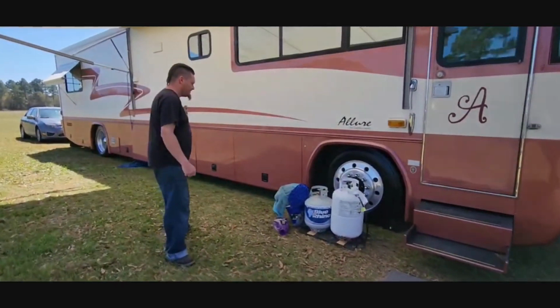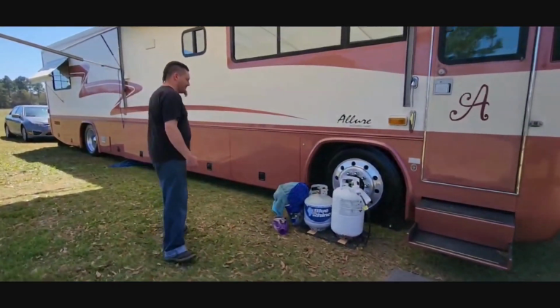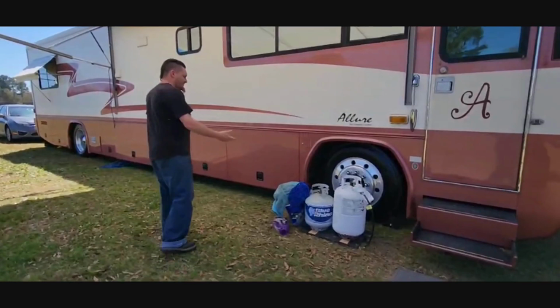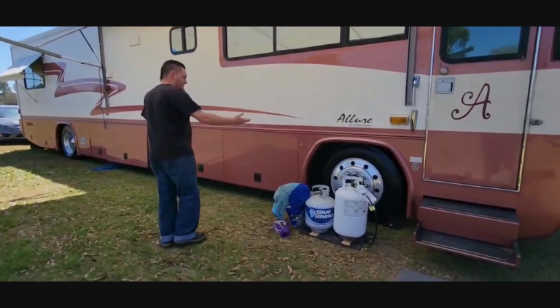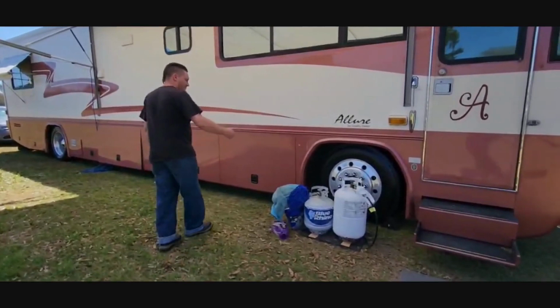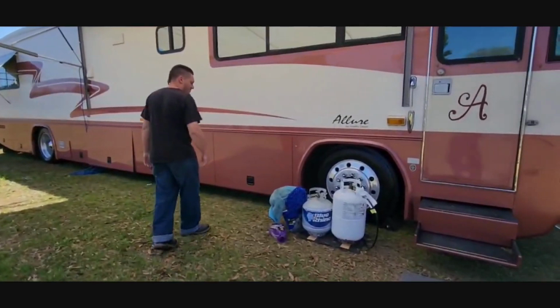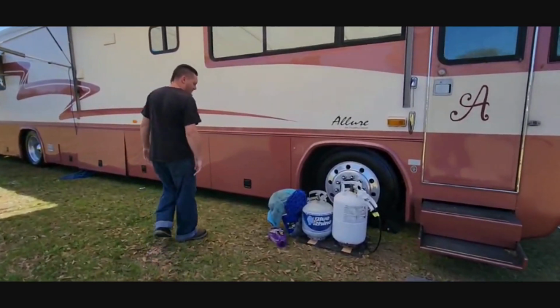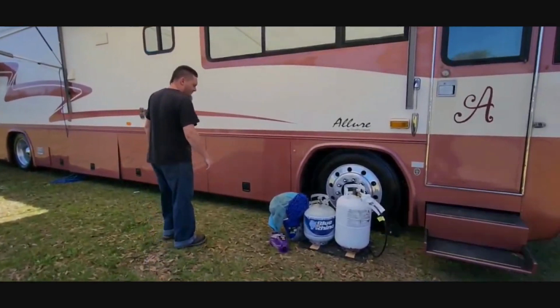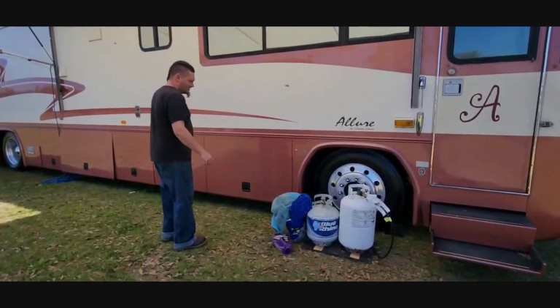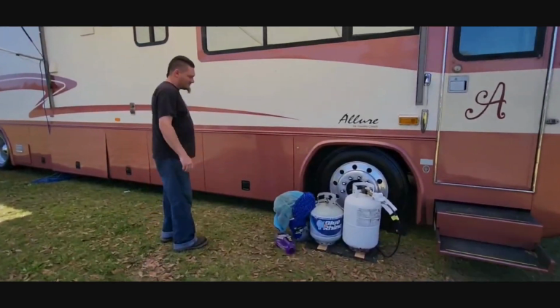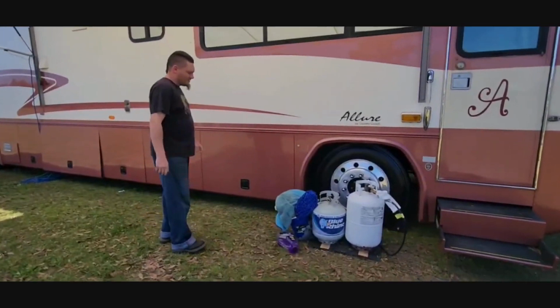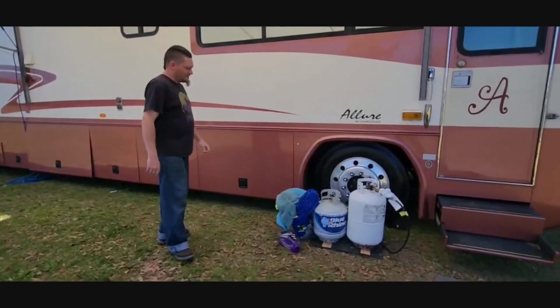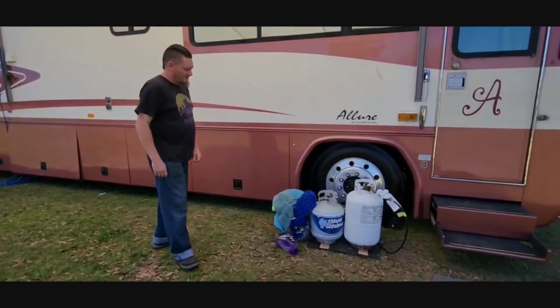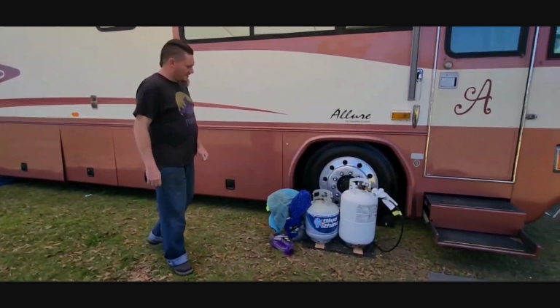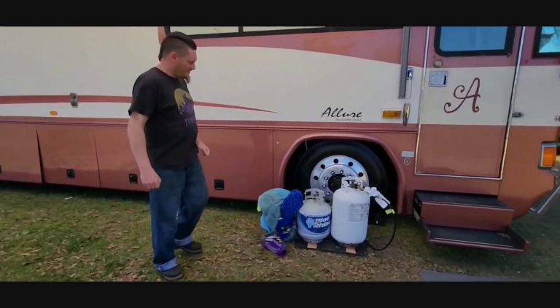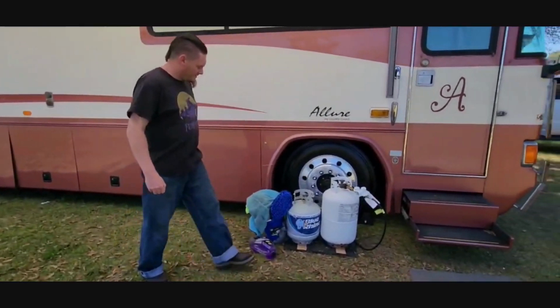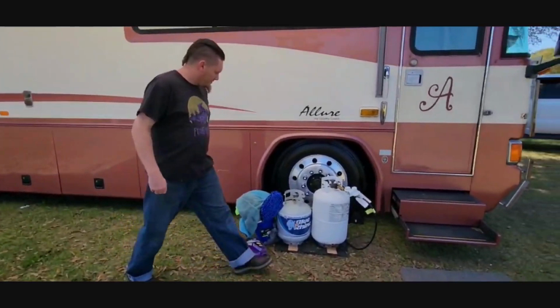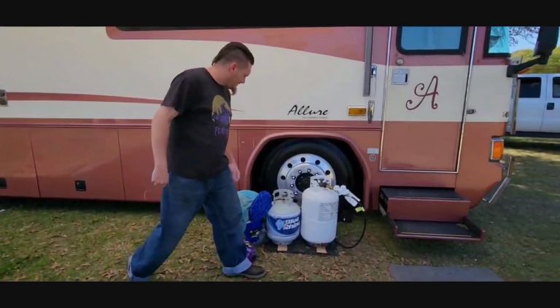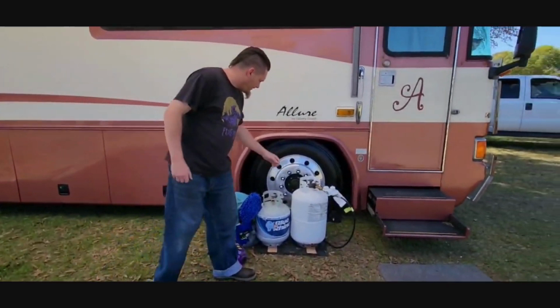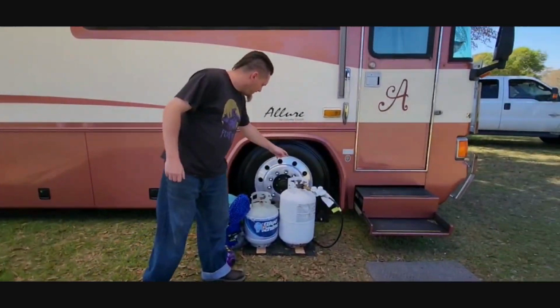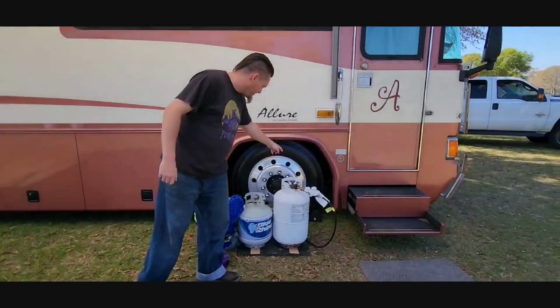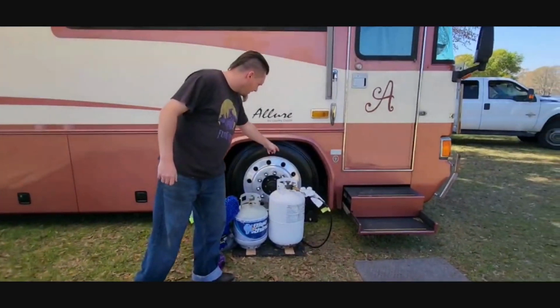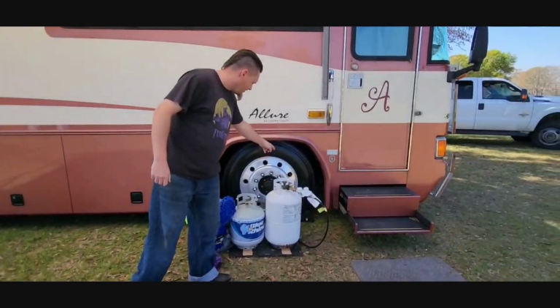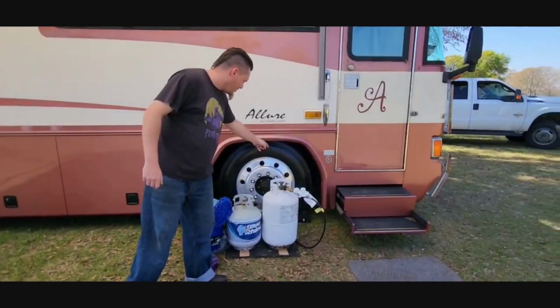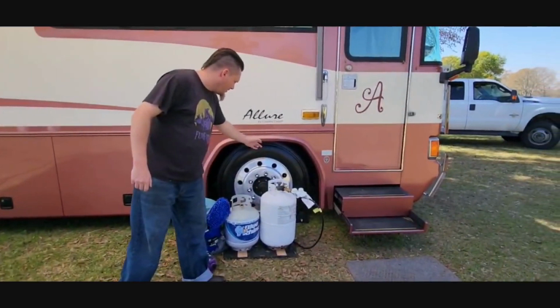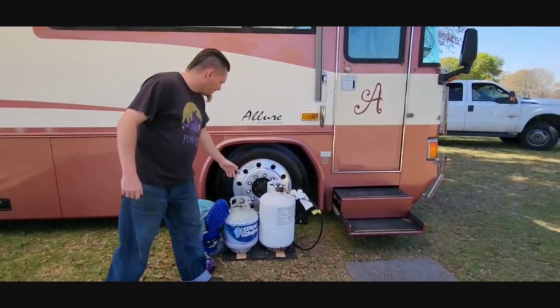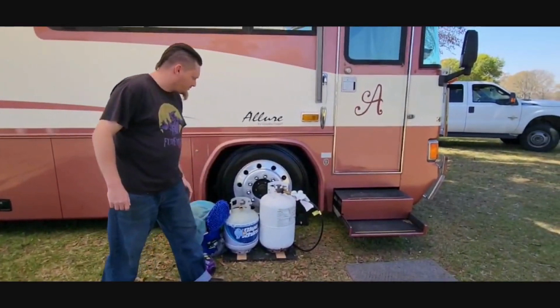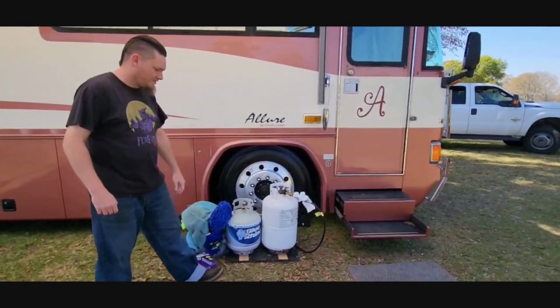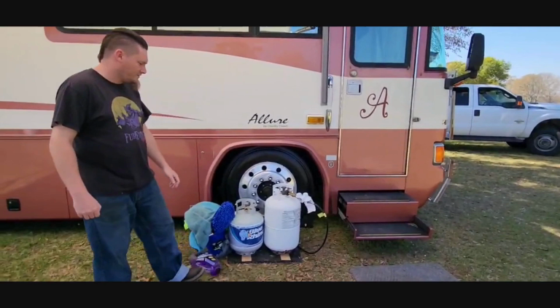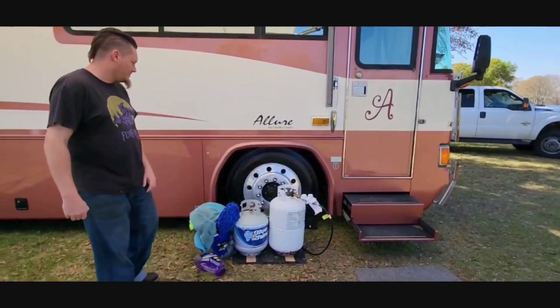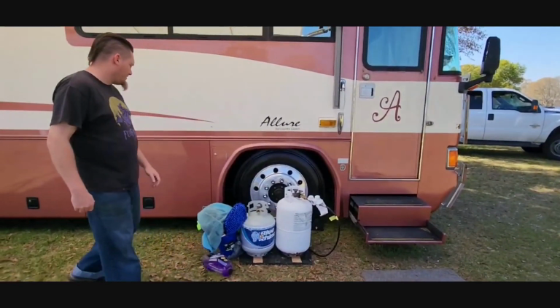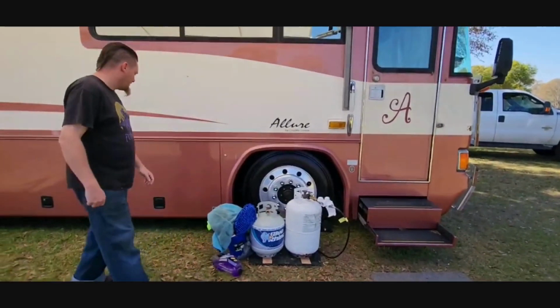I've got chrome wheels — Alcoa, or whatever you want to call them. I don't know how you pronounce the name.